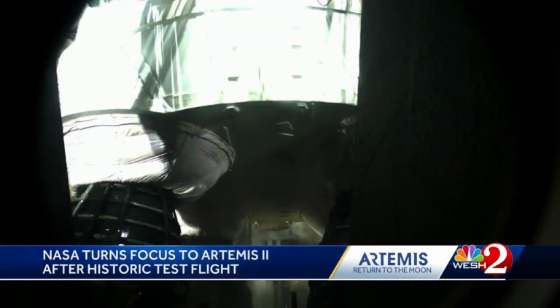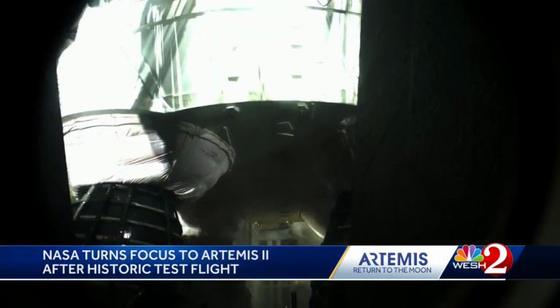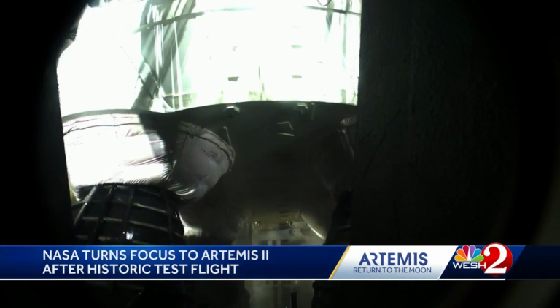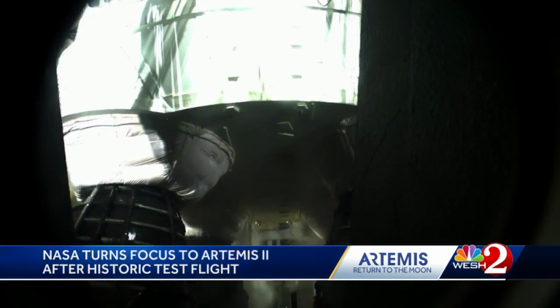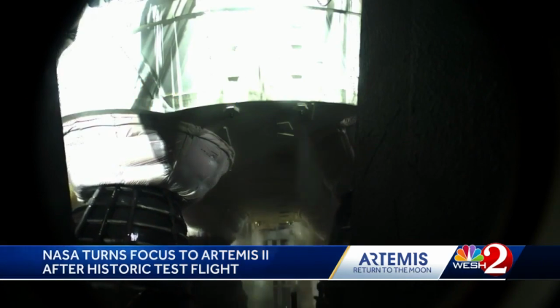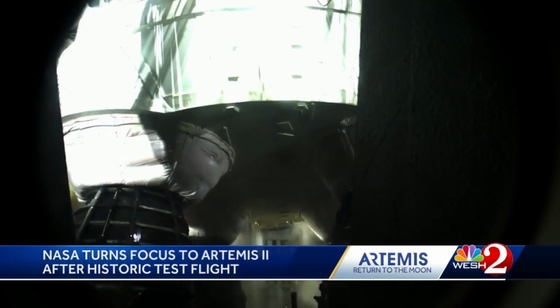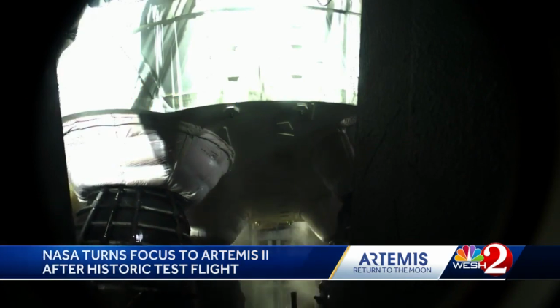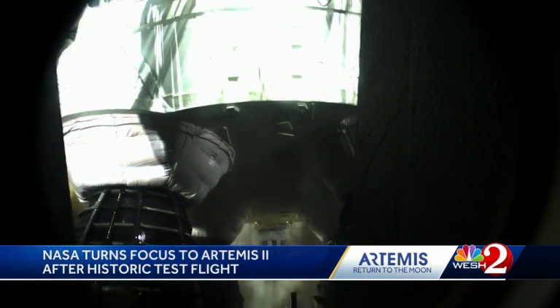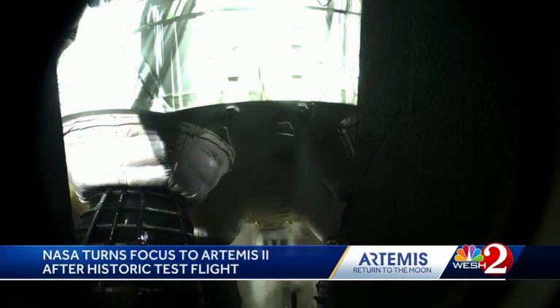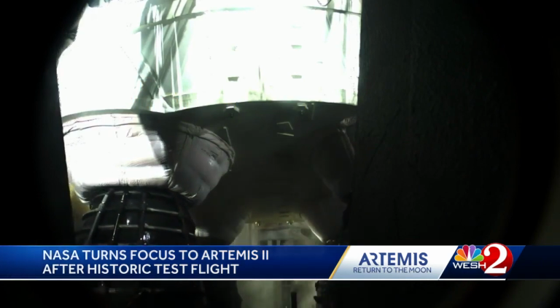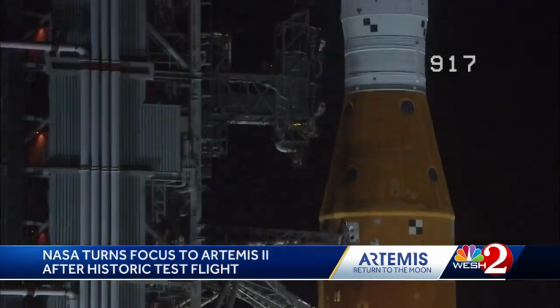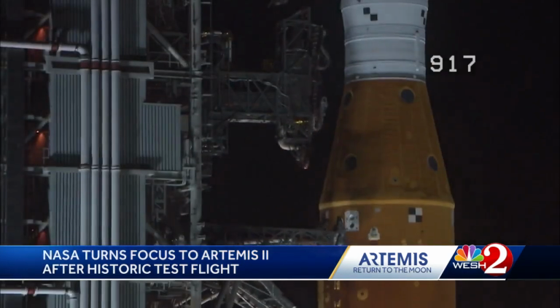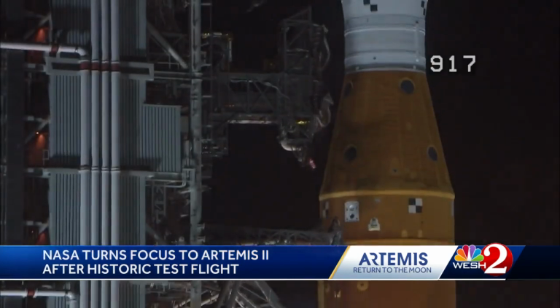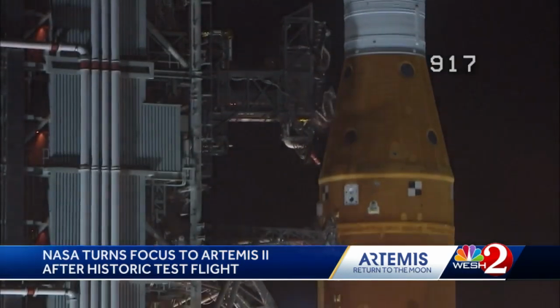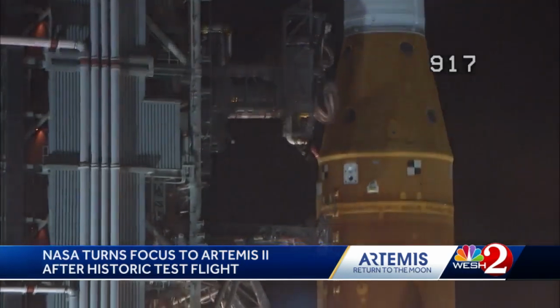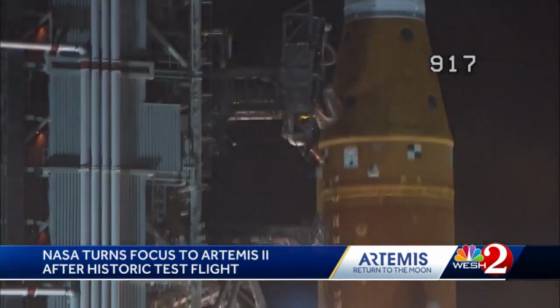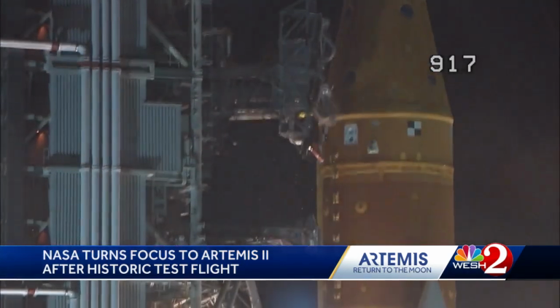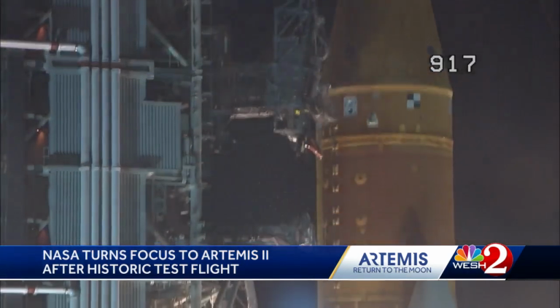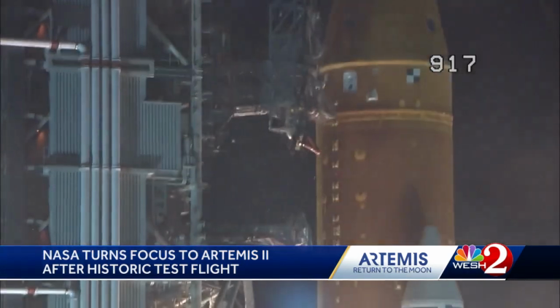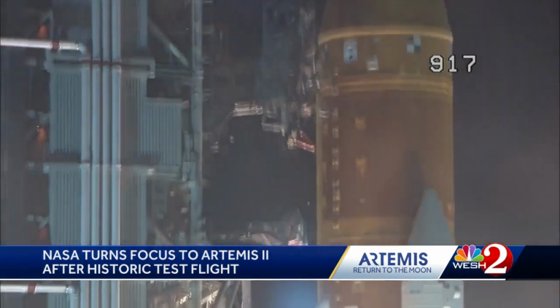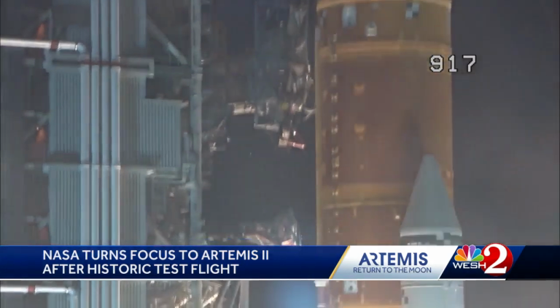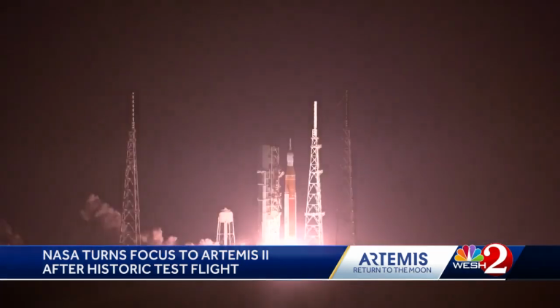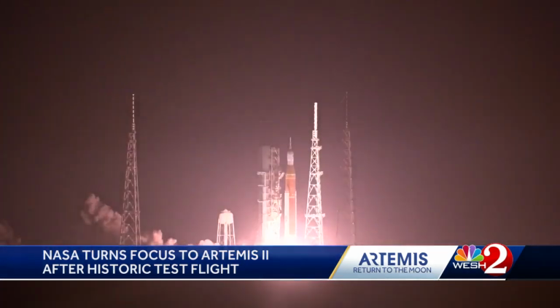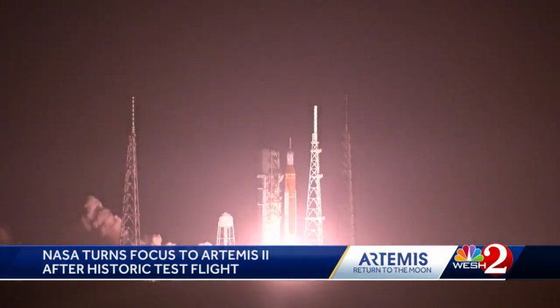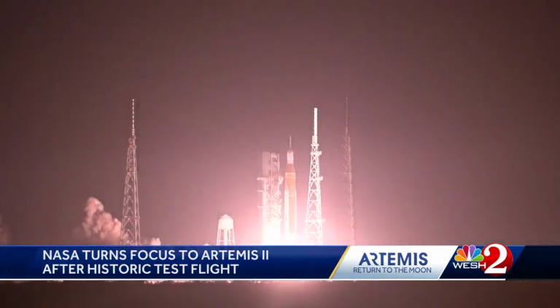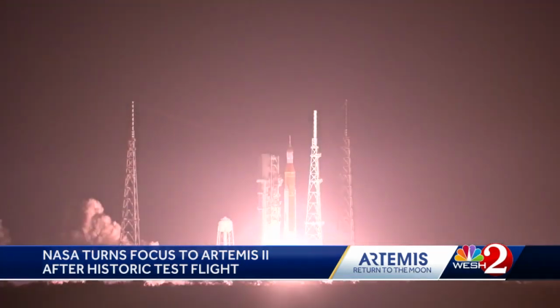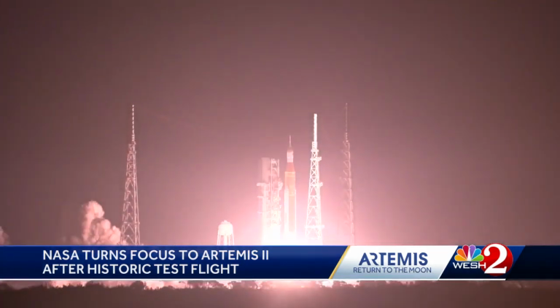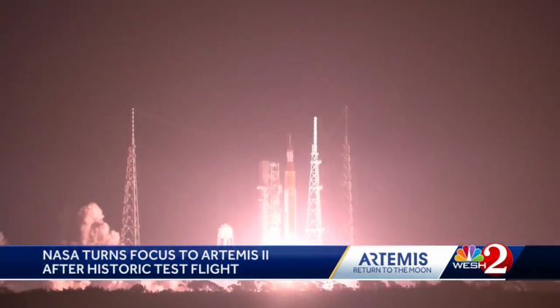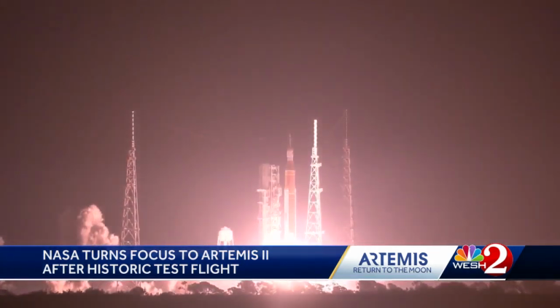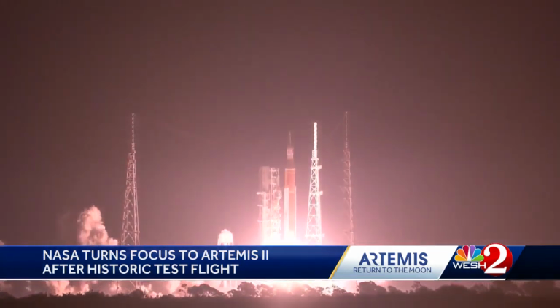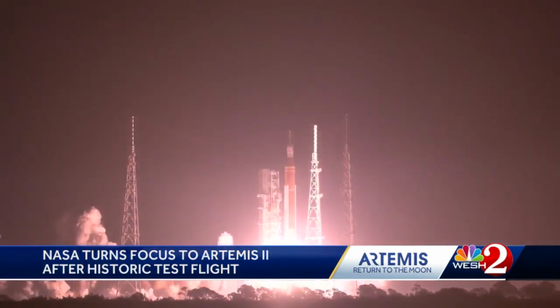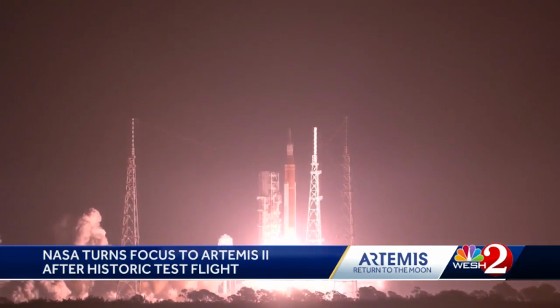NASA program leaders briefed on Tuesday on what they learned from the test mission as they gear up for the return of humans to the moon.